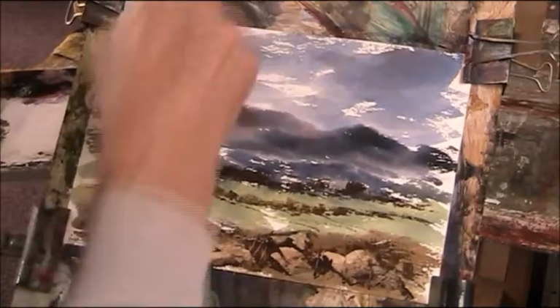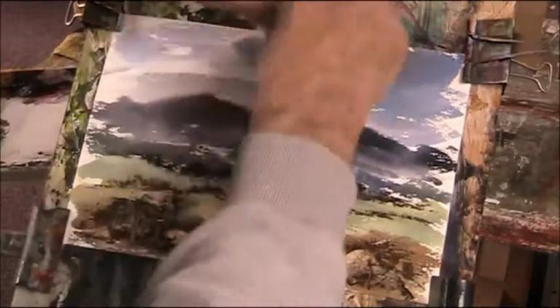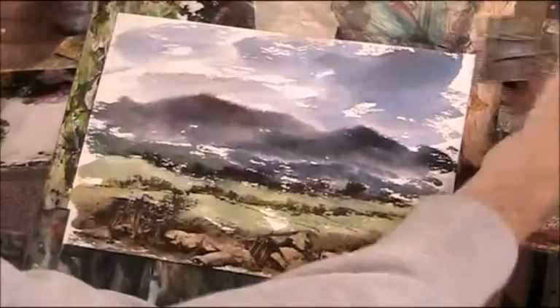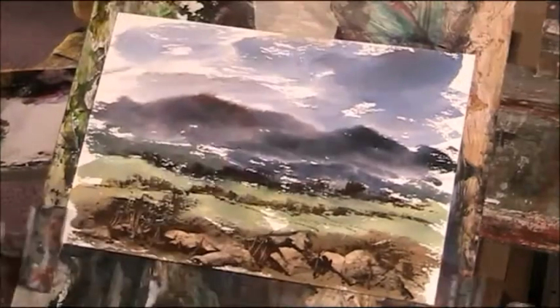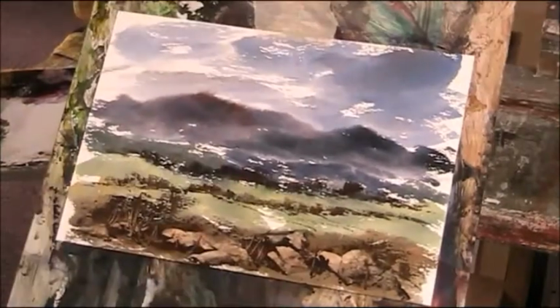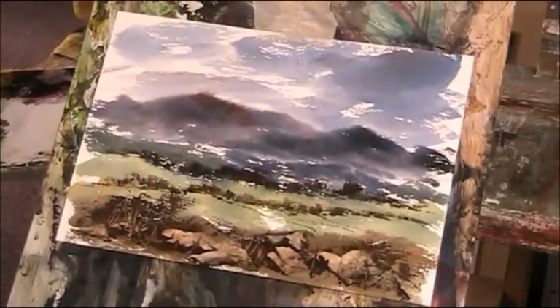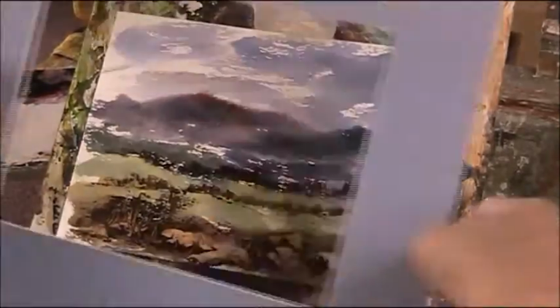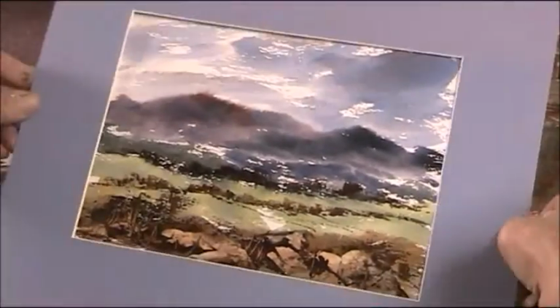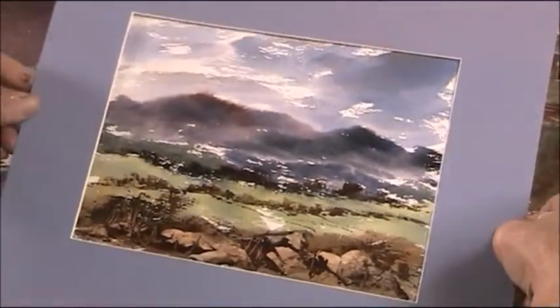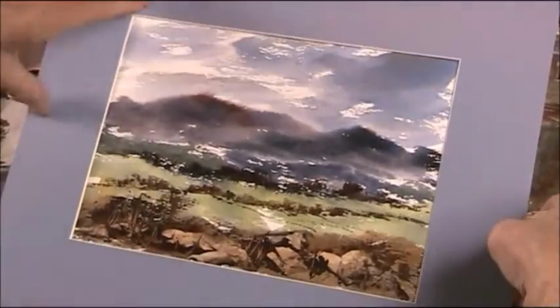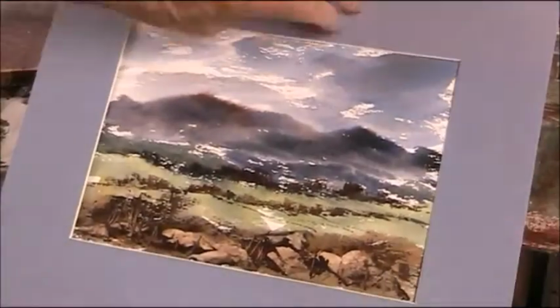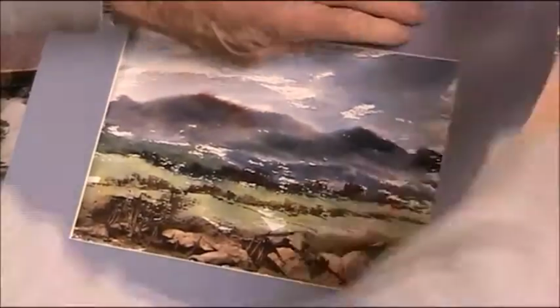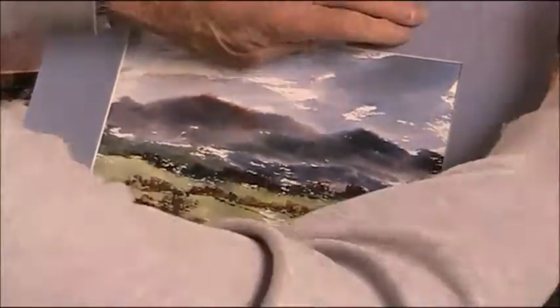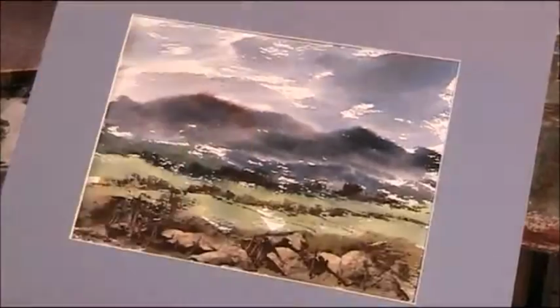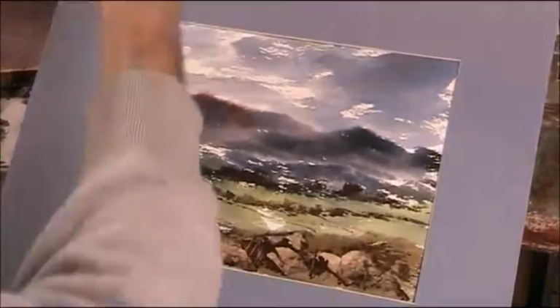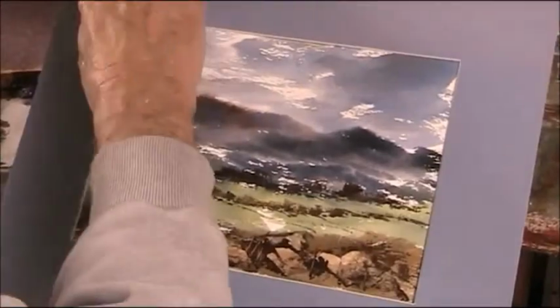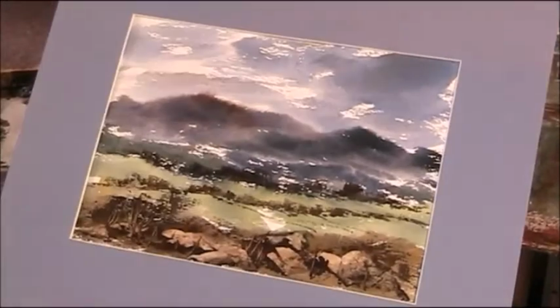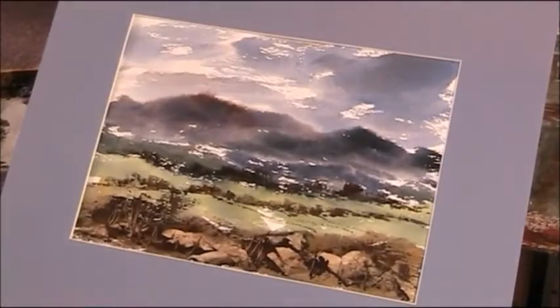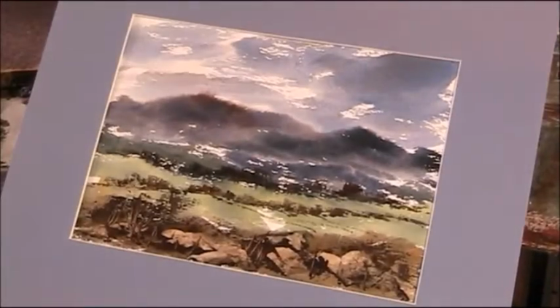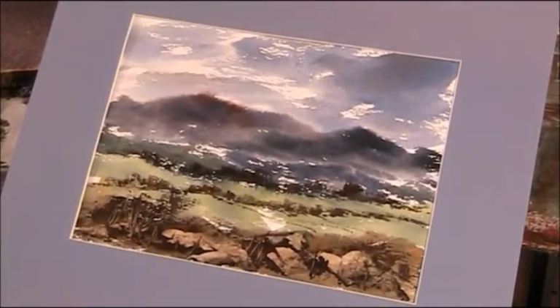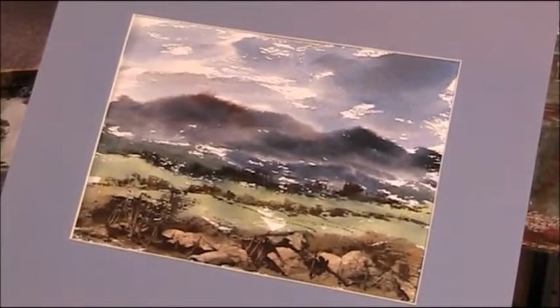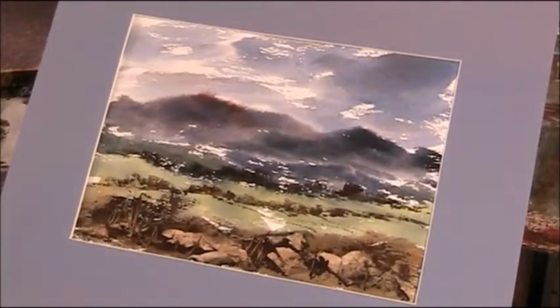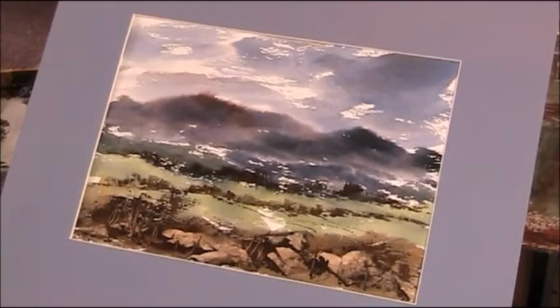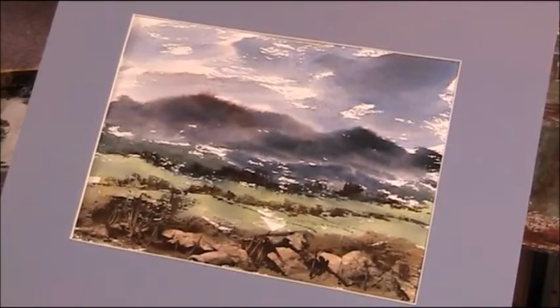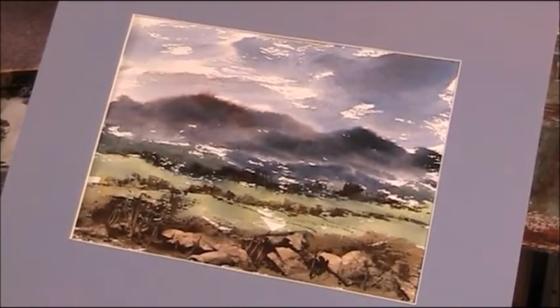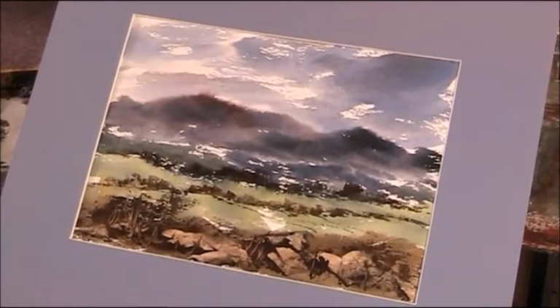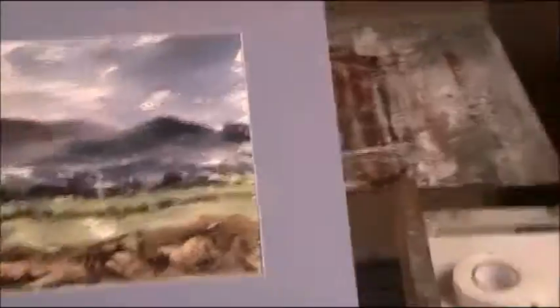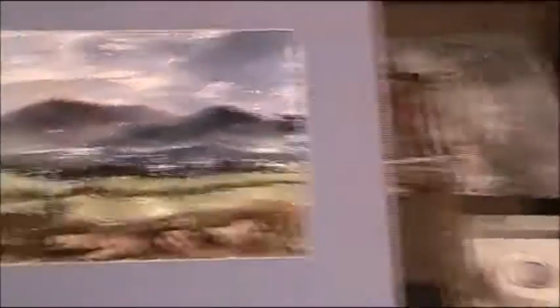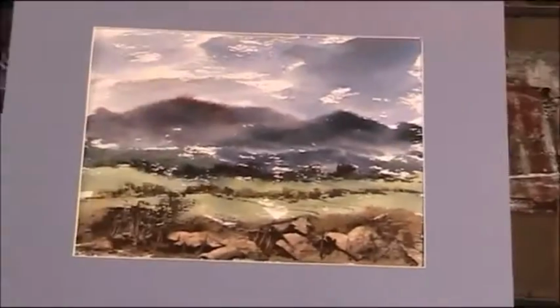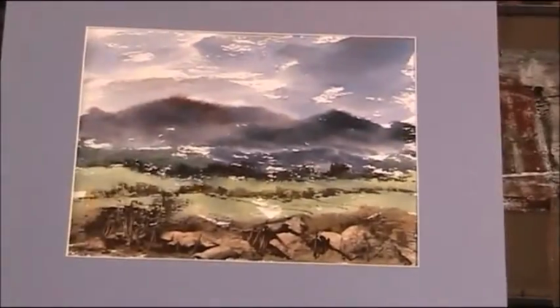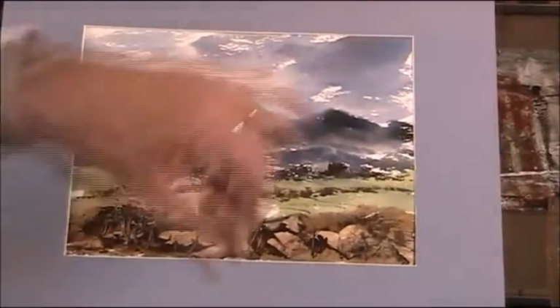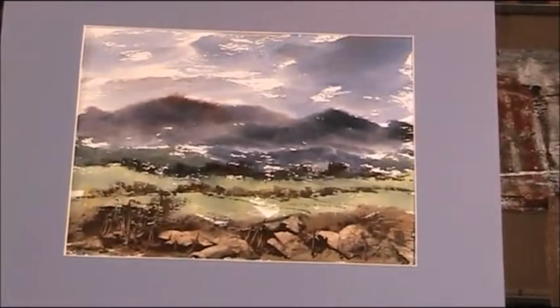I enjoy painting these sorts of things, so I hope you enjoyed that. Thanks for watching, goodbye.